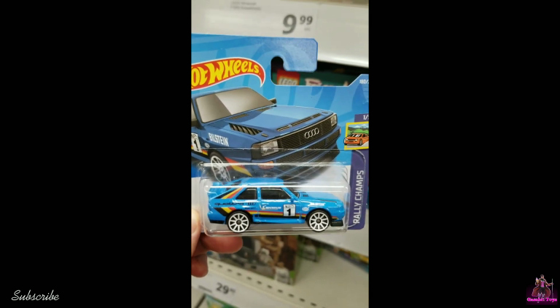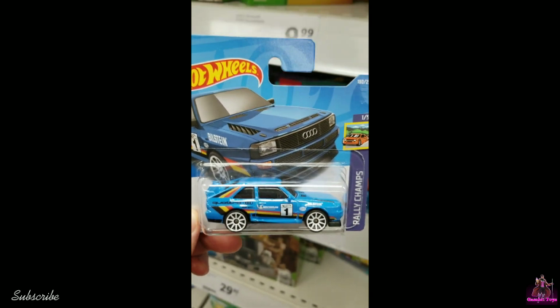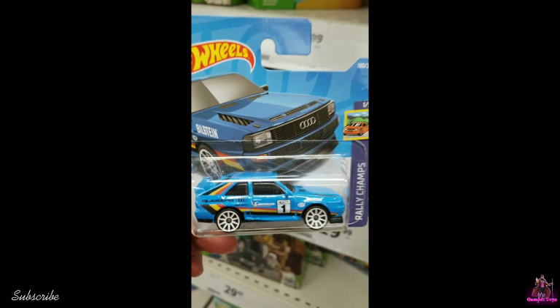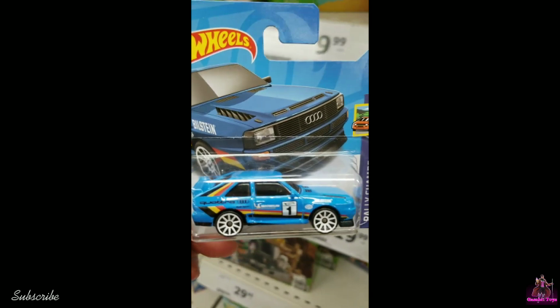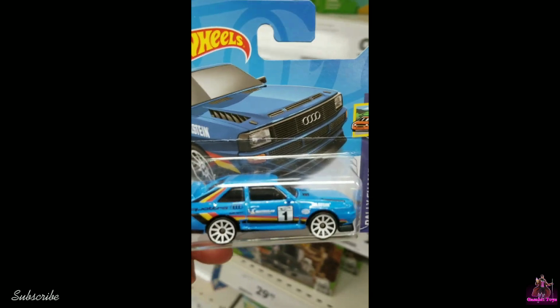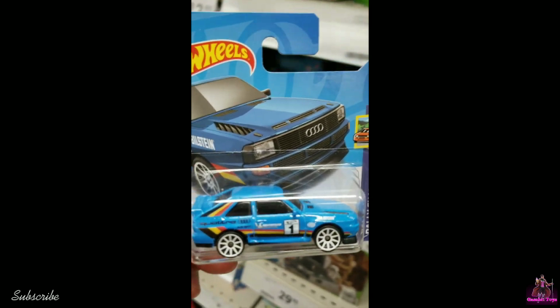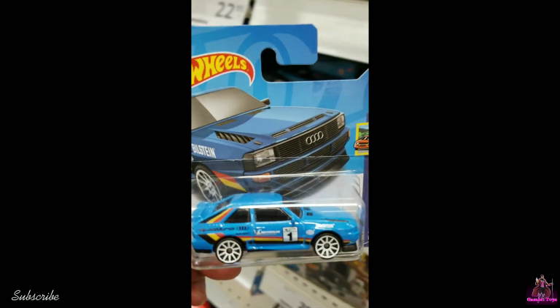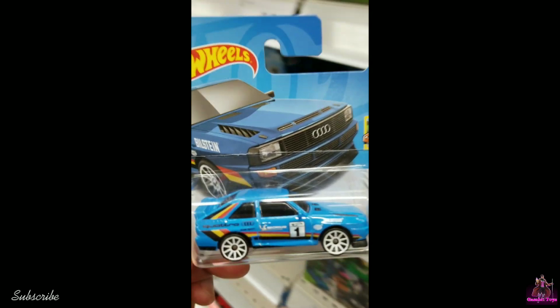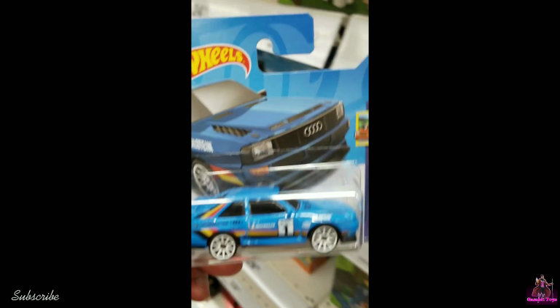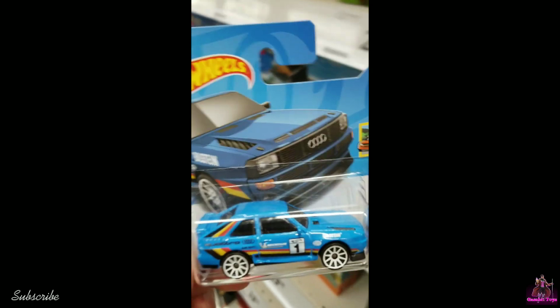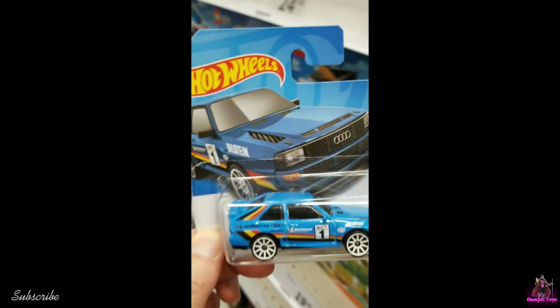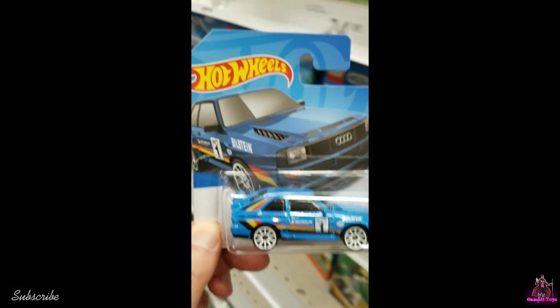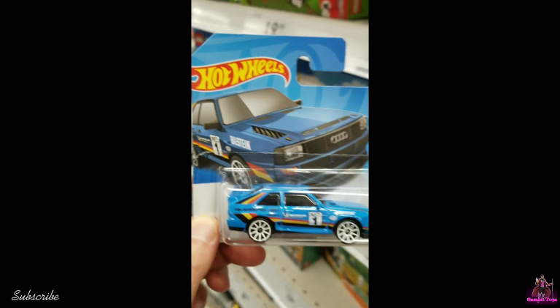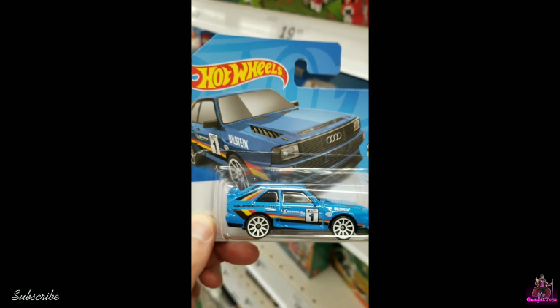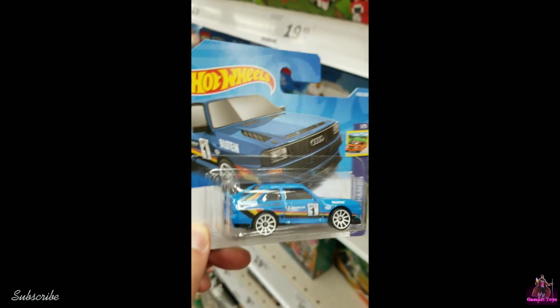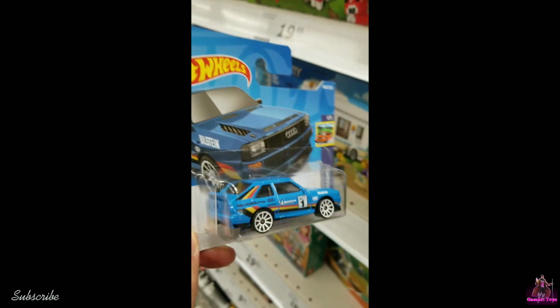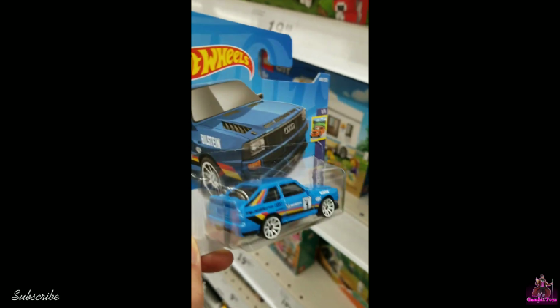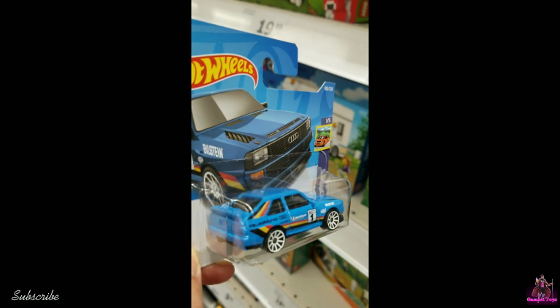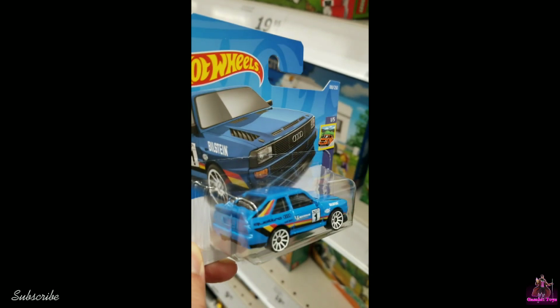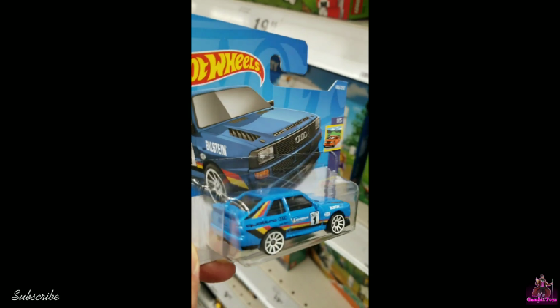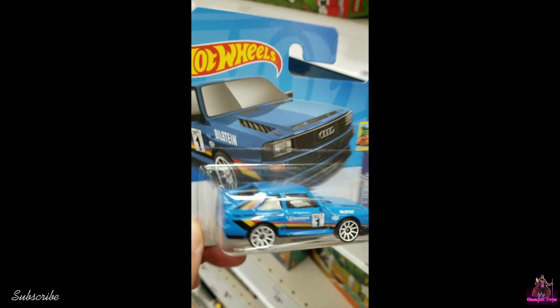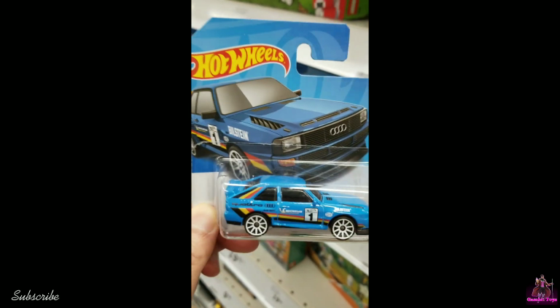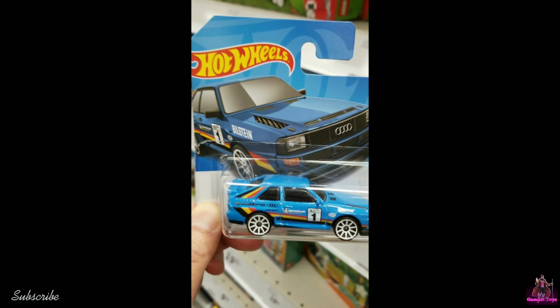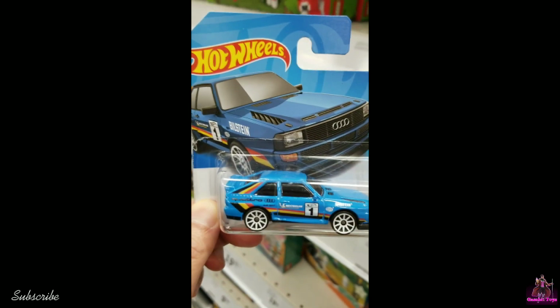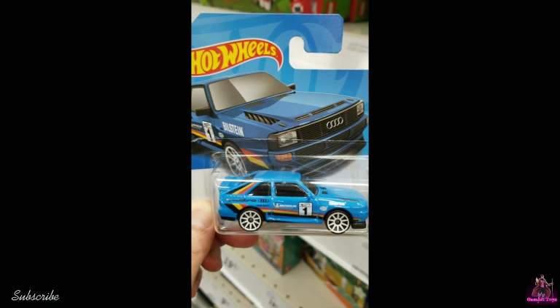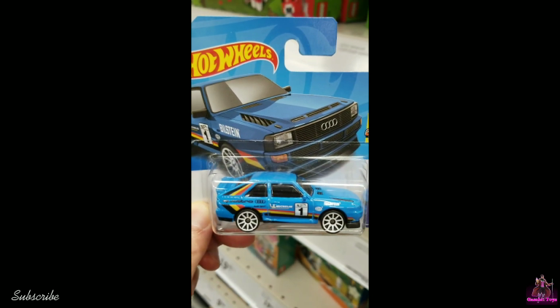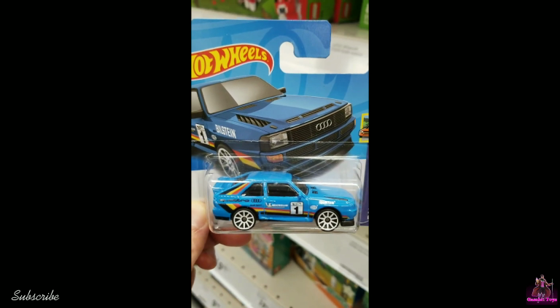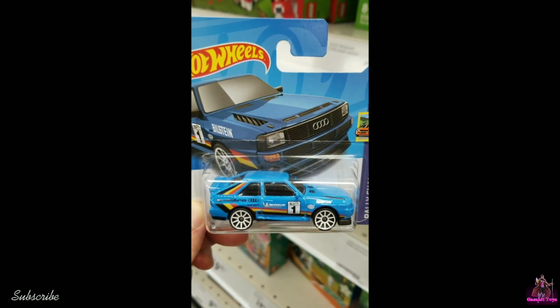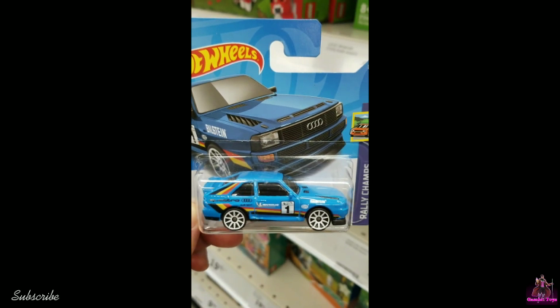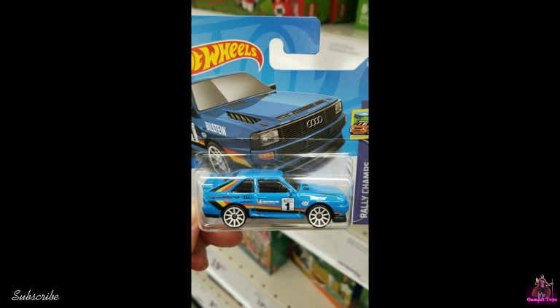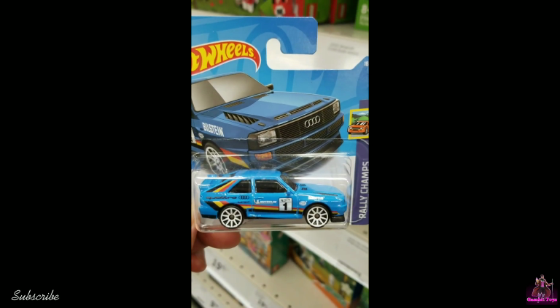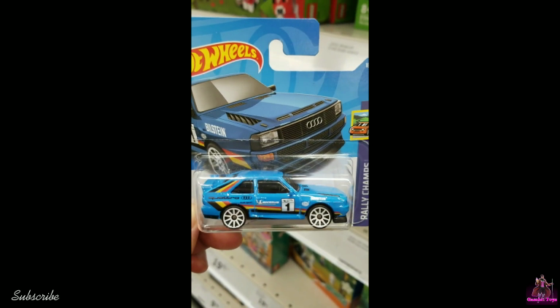Shoutout to Kato's World — saw you did the rim swap, I remember this car.